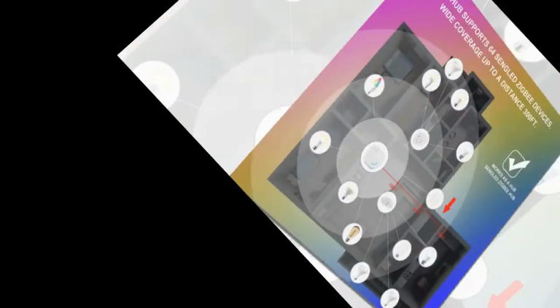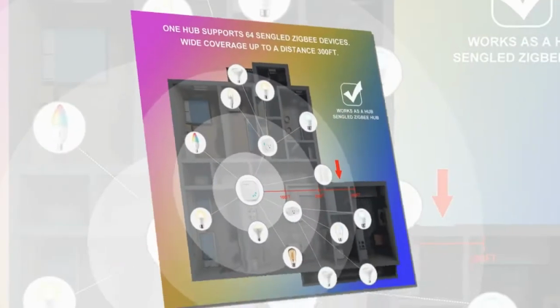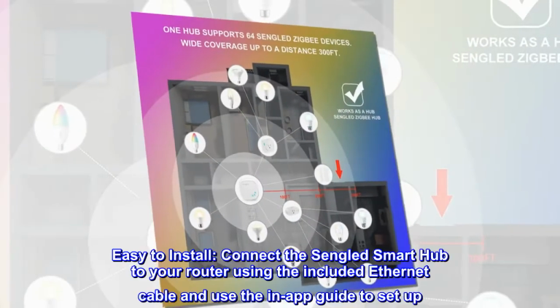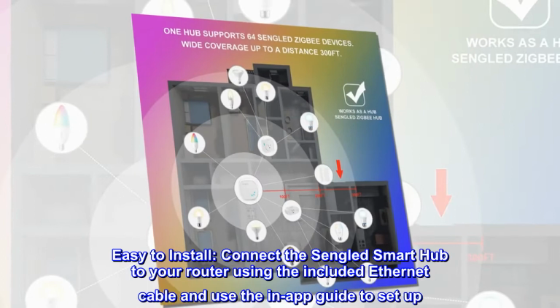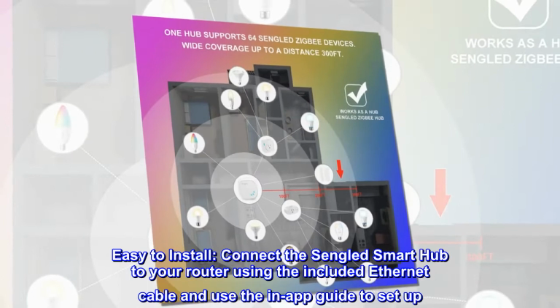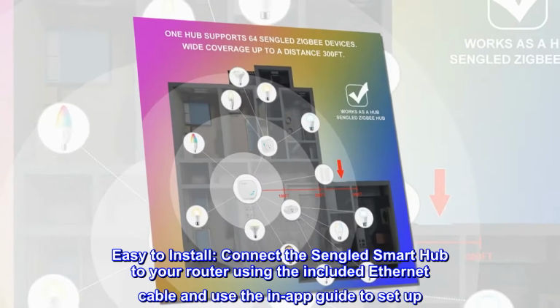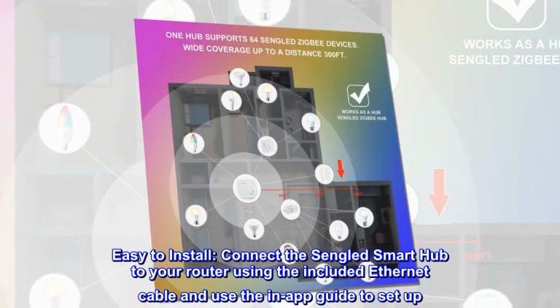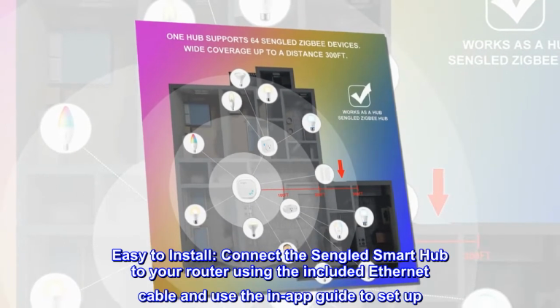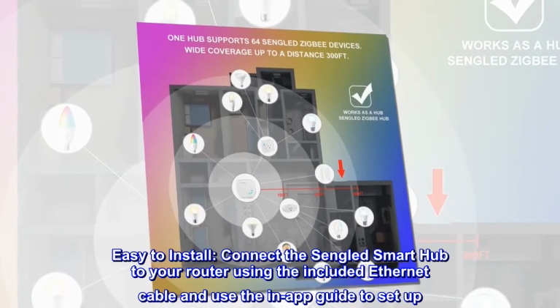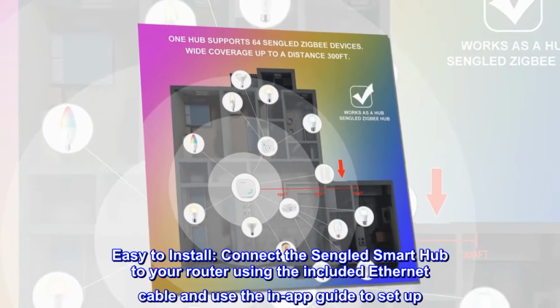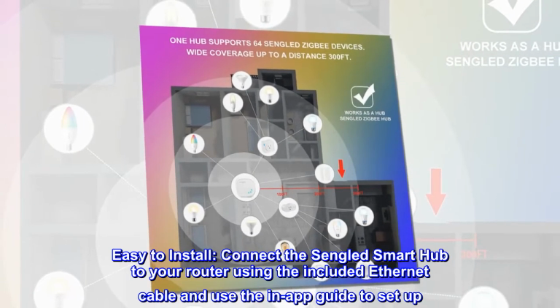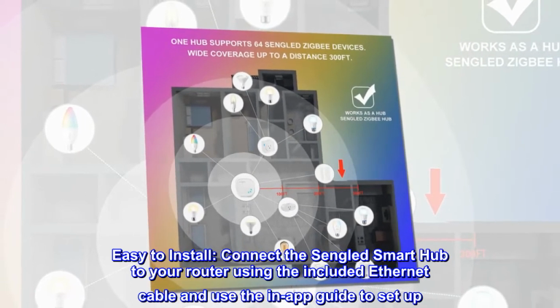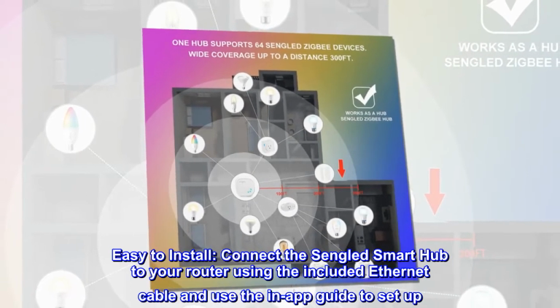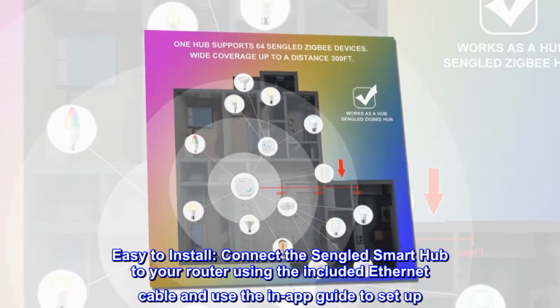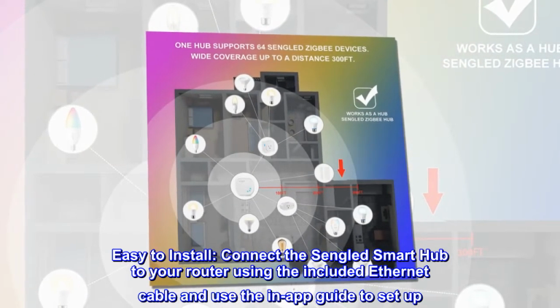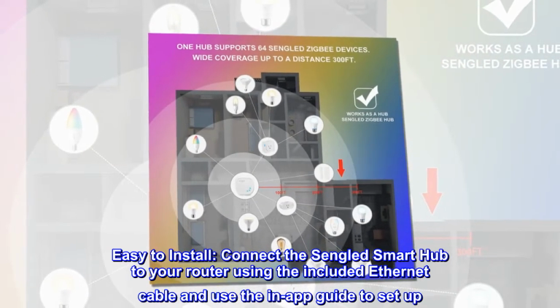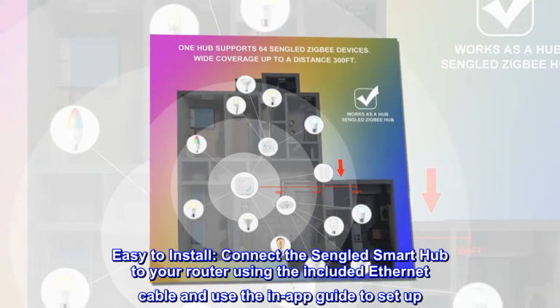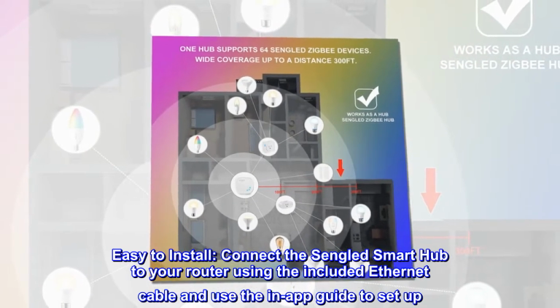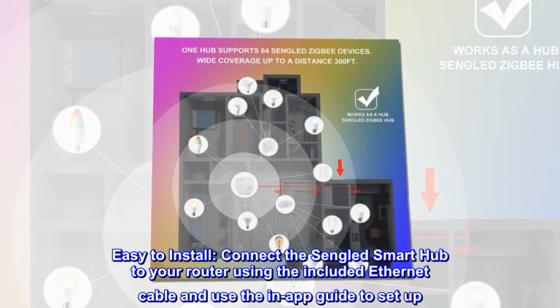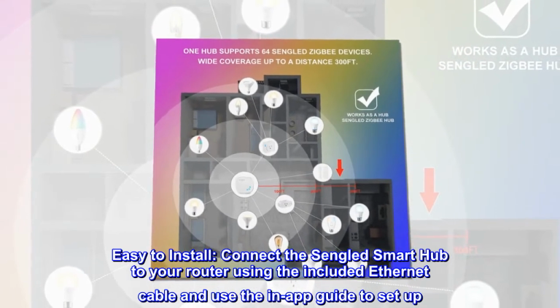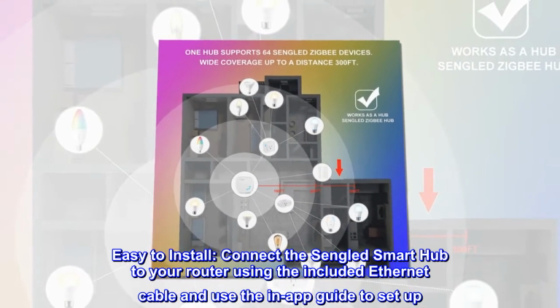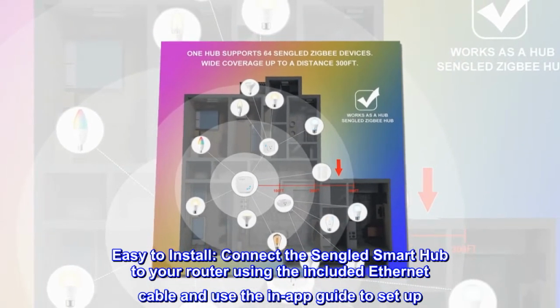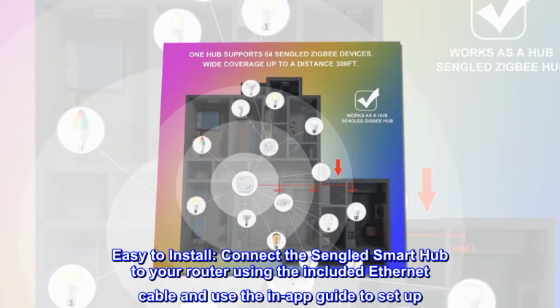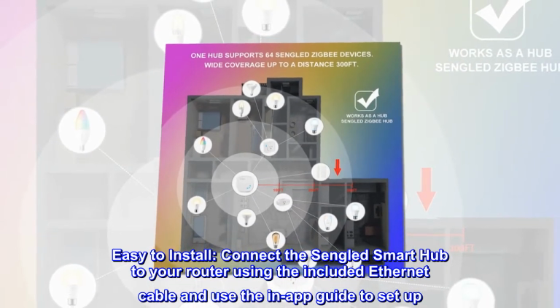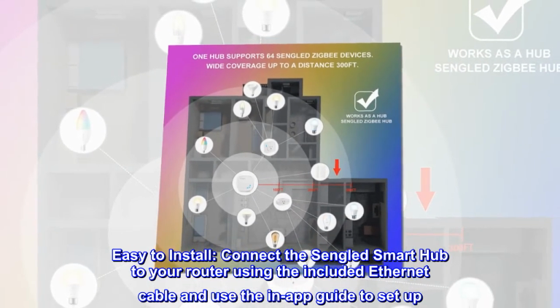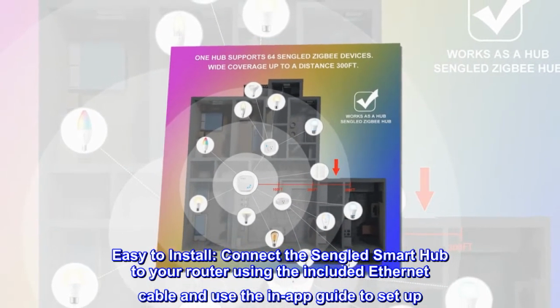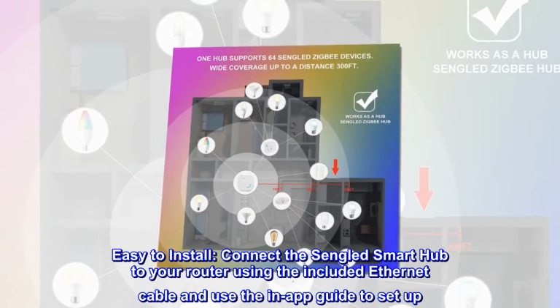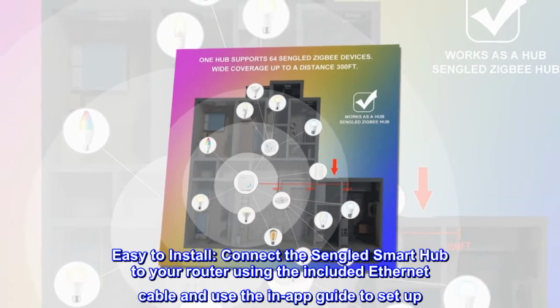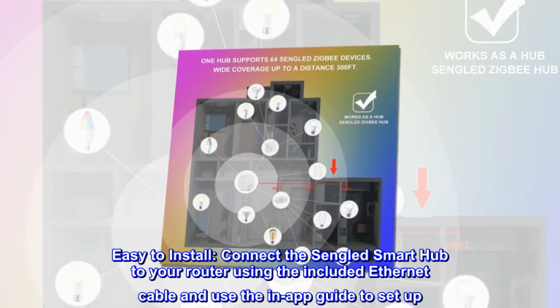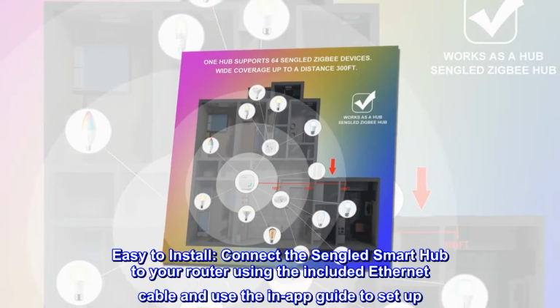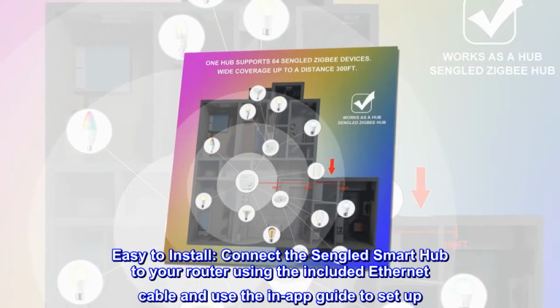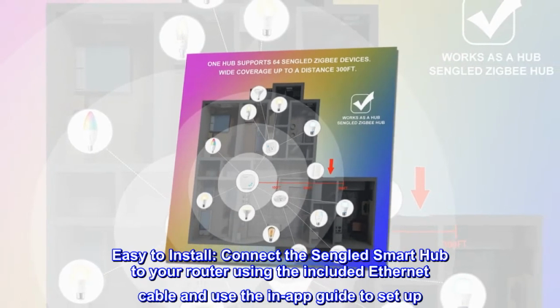Easy to install. Connect the Singlid smart hub to your router using the included Ethernet cable and use the in-app guide to set up.